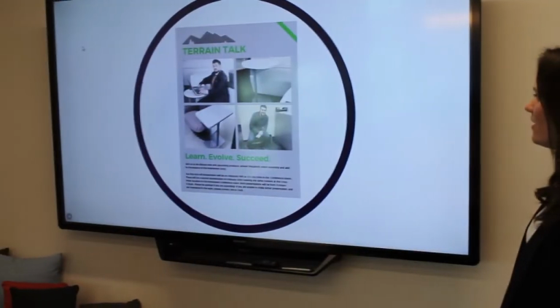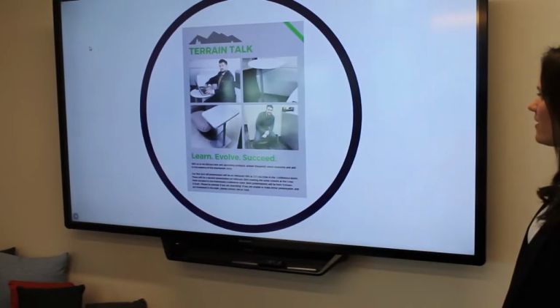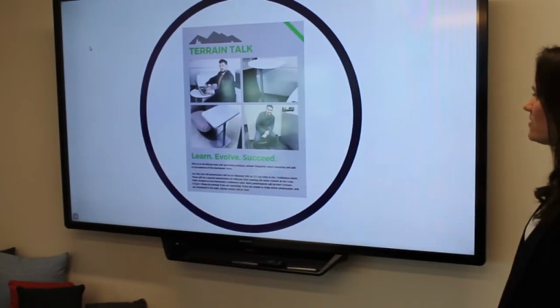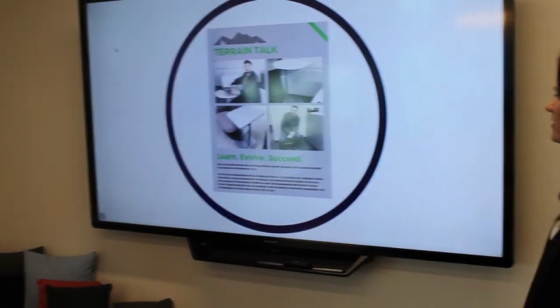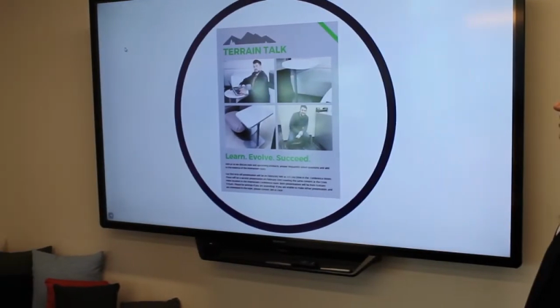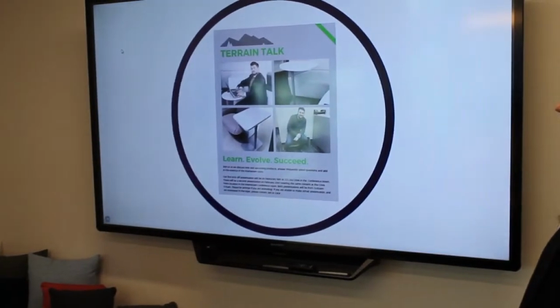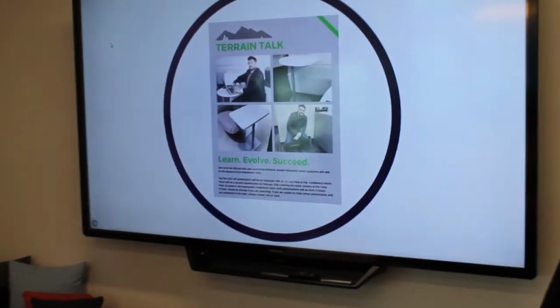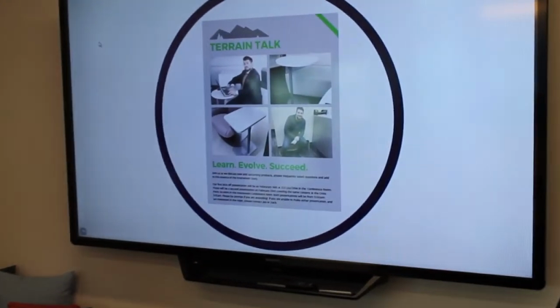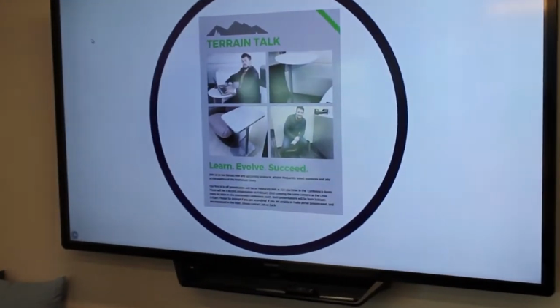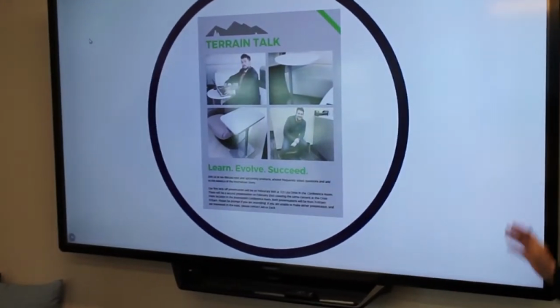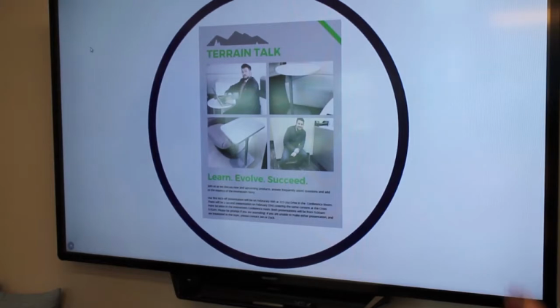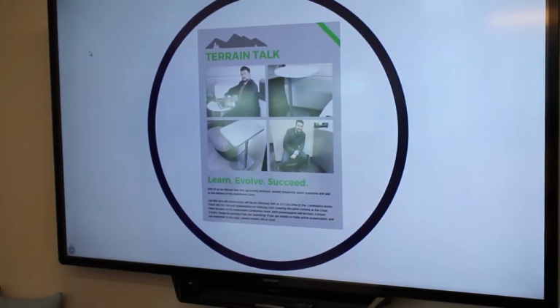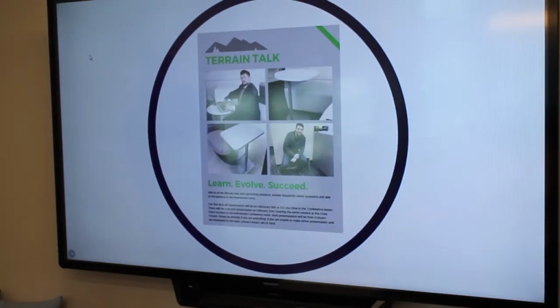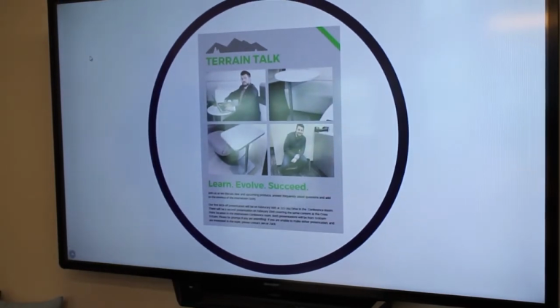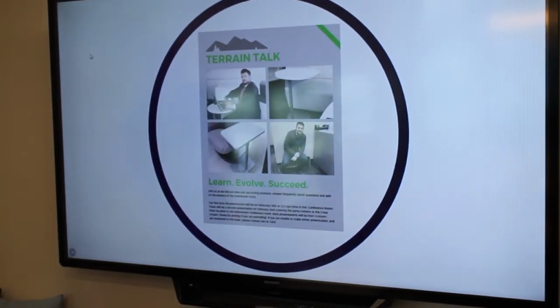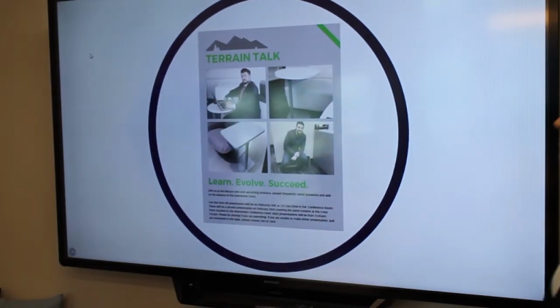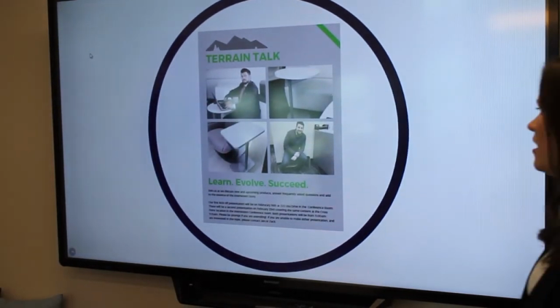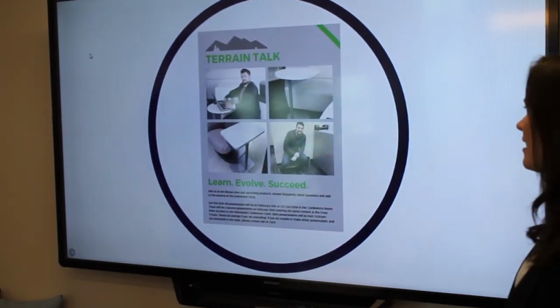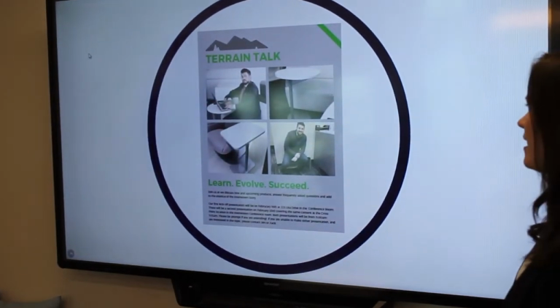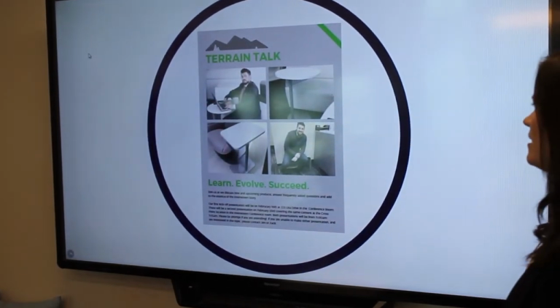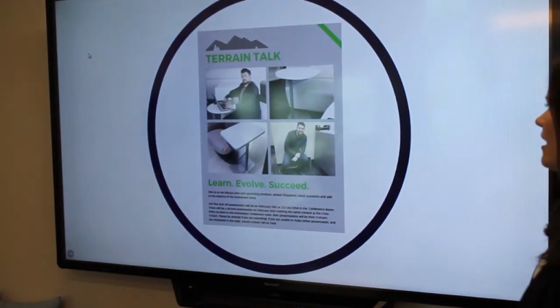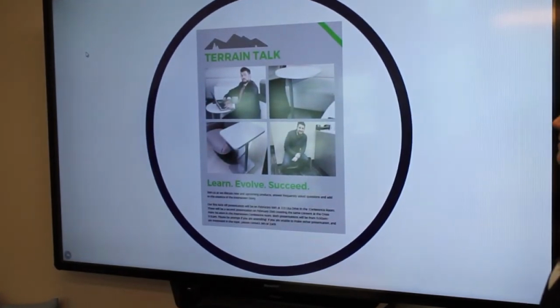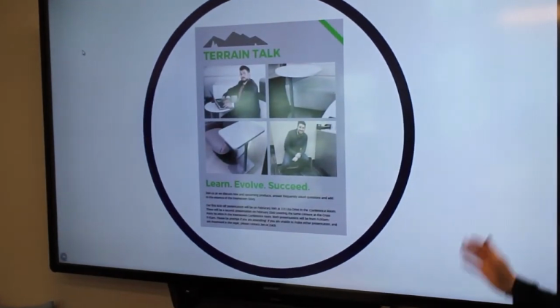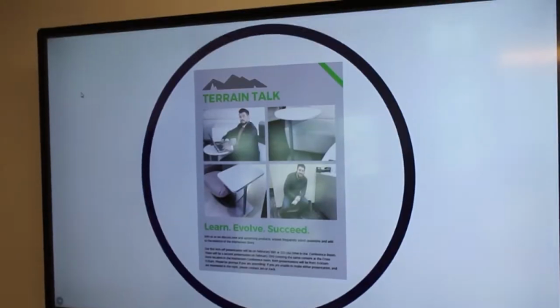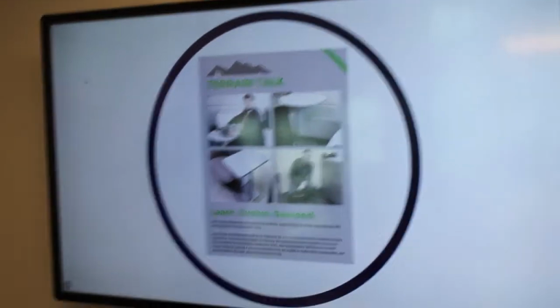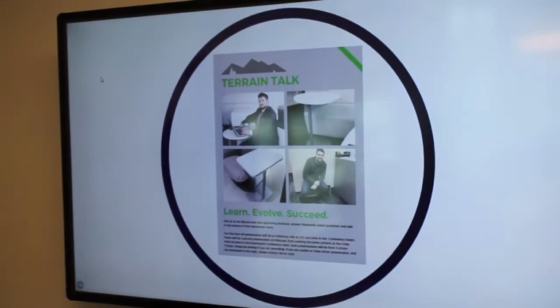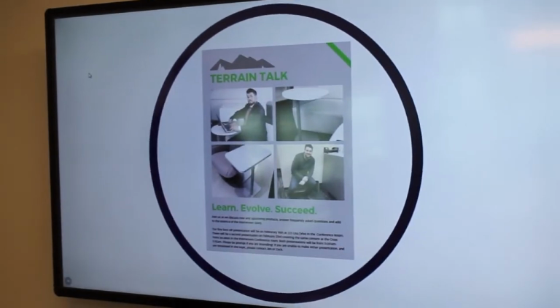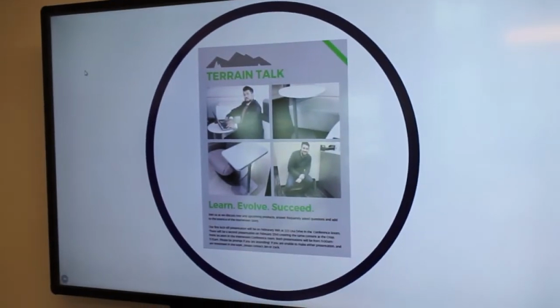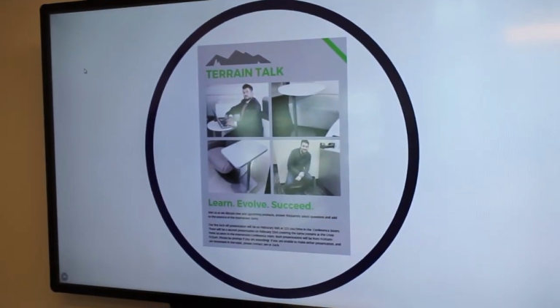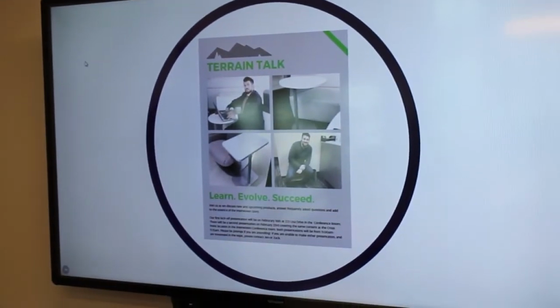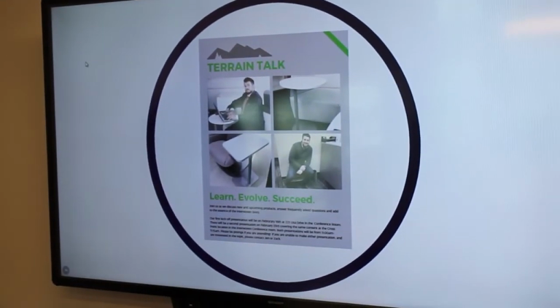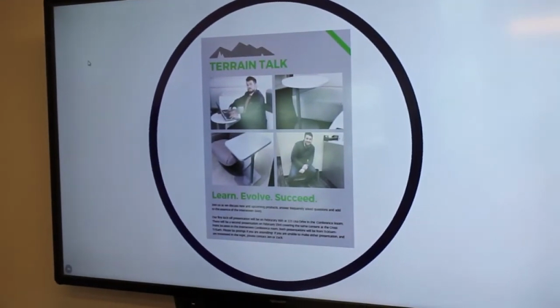Here's just a little bit about our Terrain Talks — what we're going to be talking about and some of the items that we're going to be discussing in today's presentation.